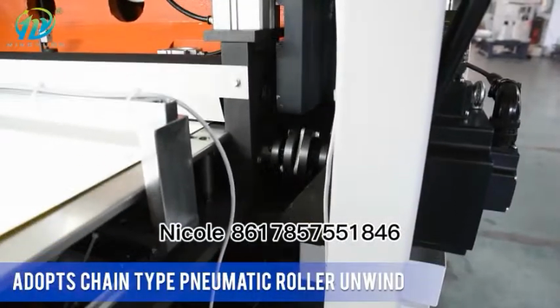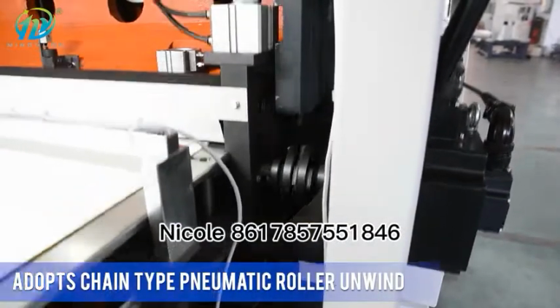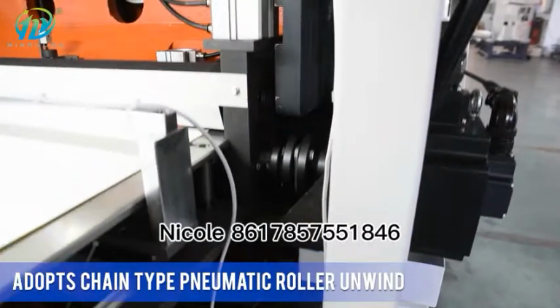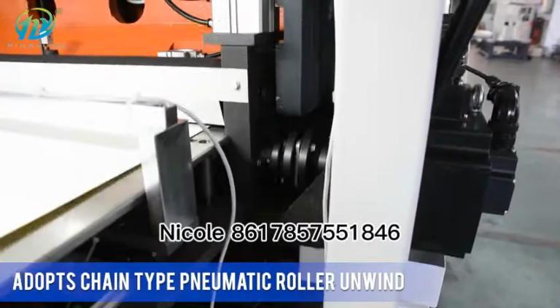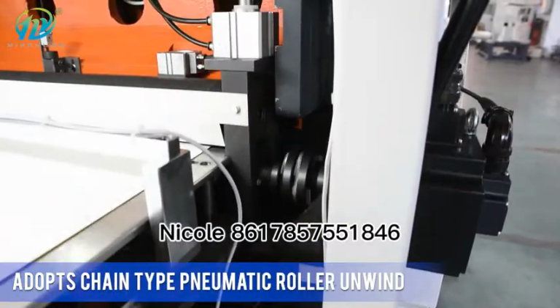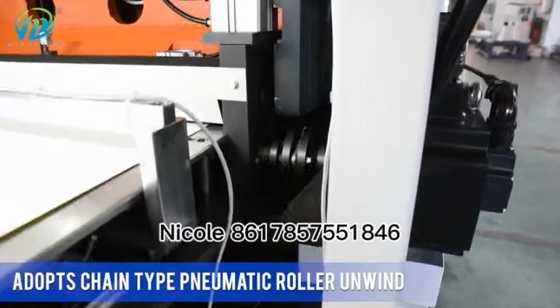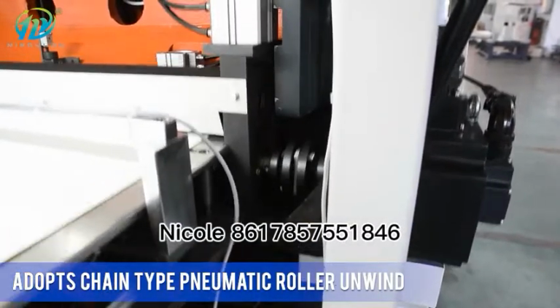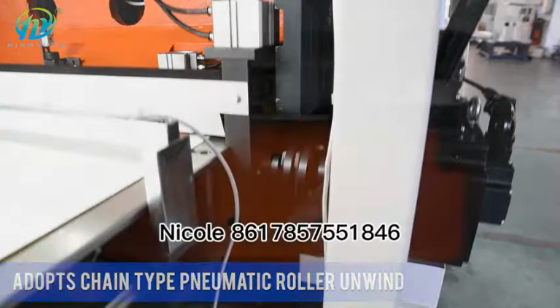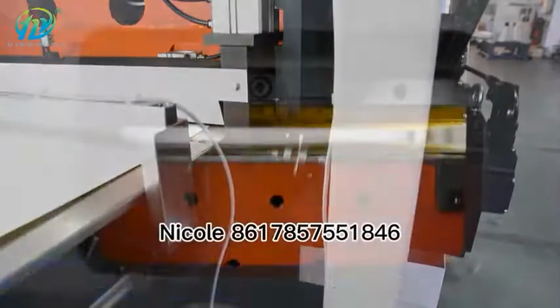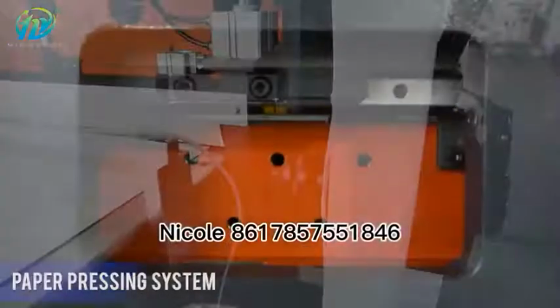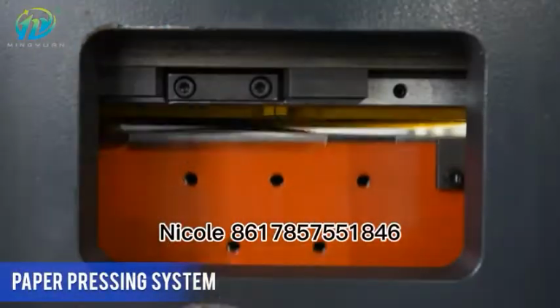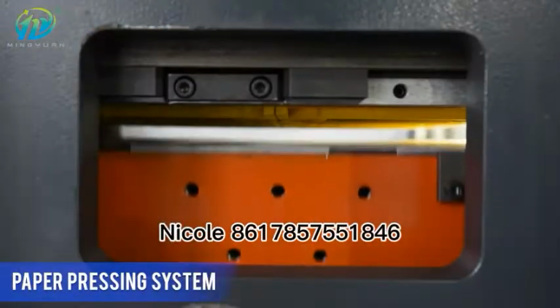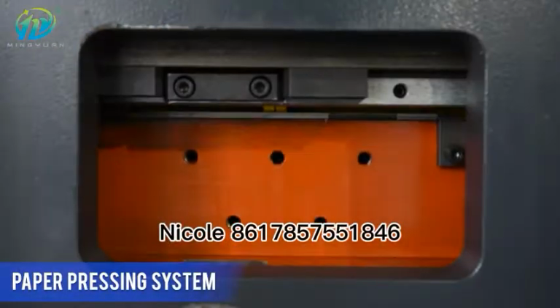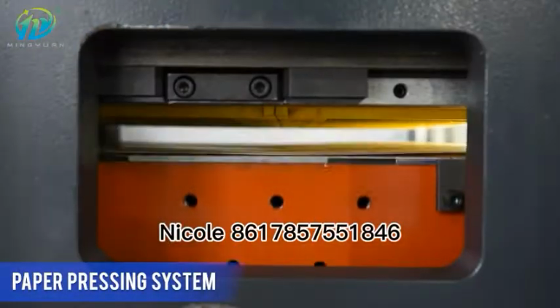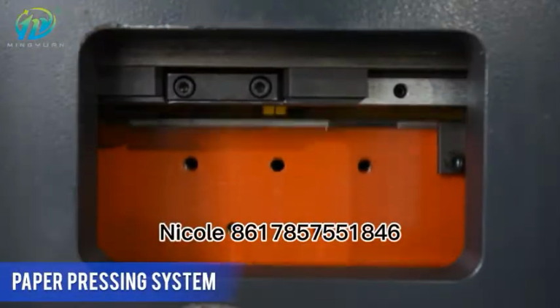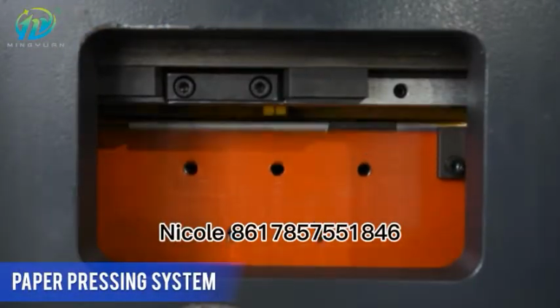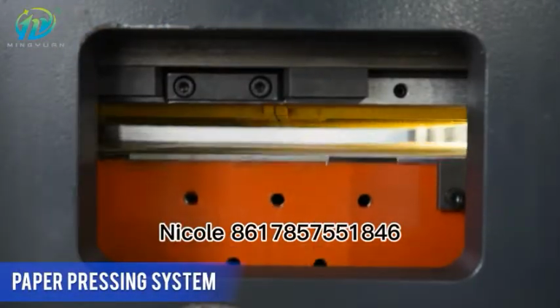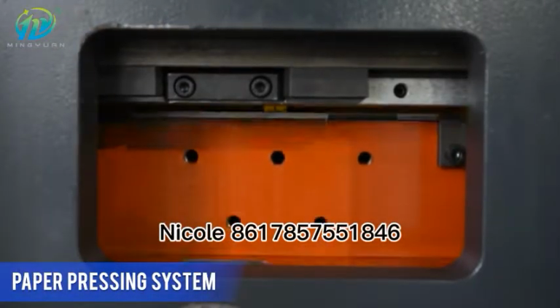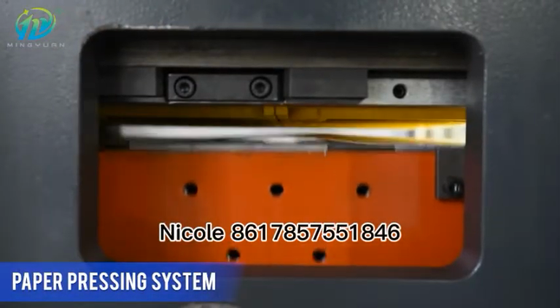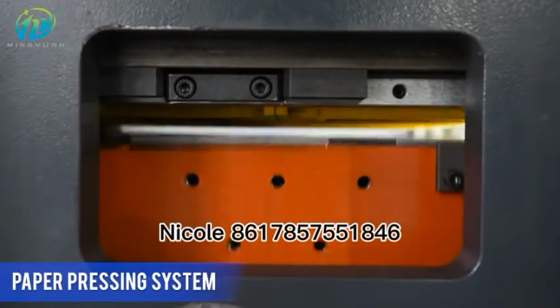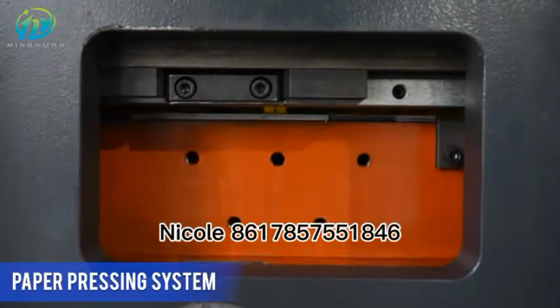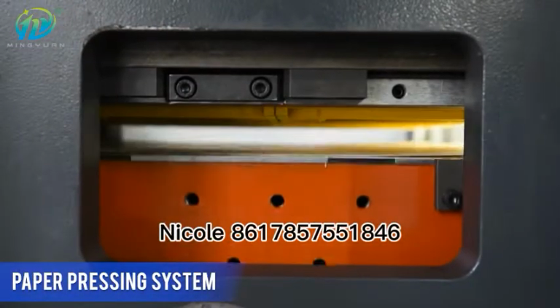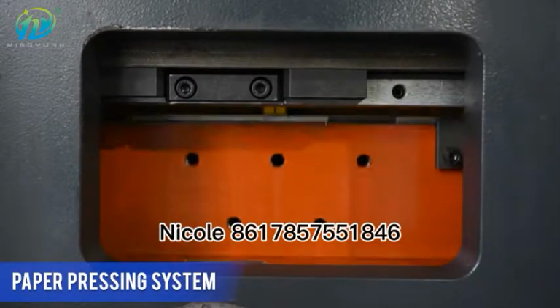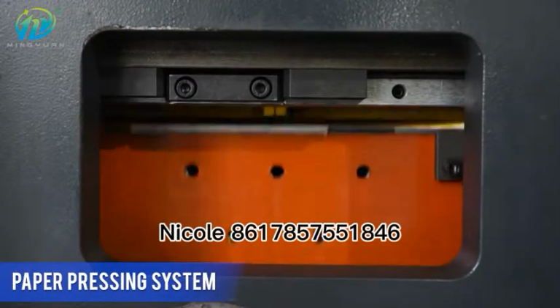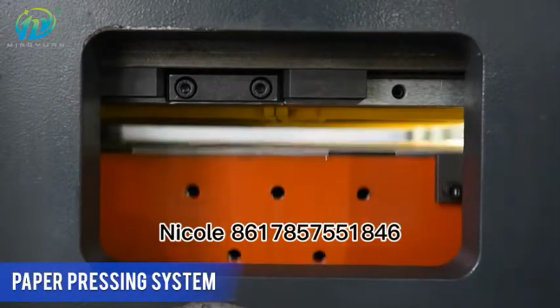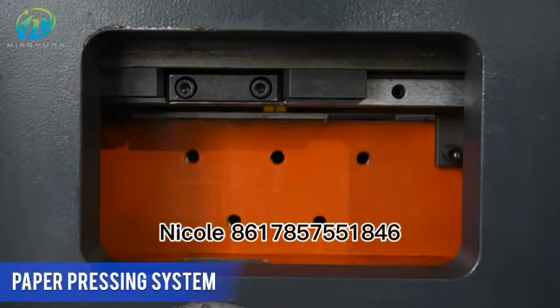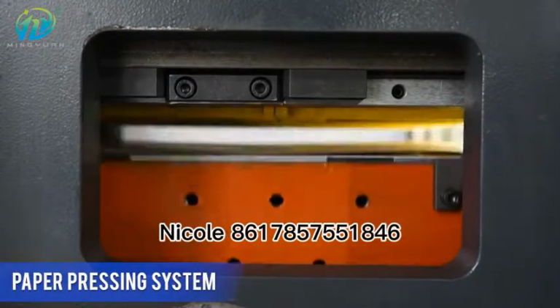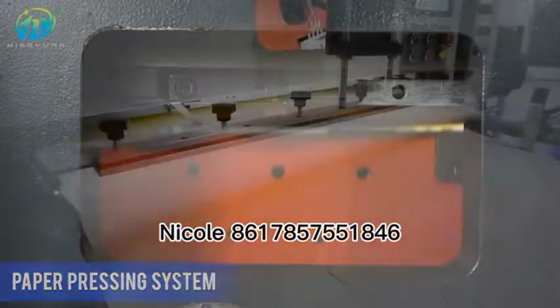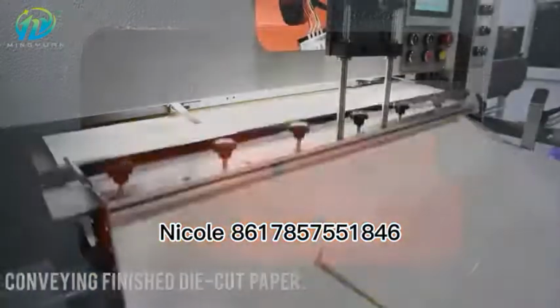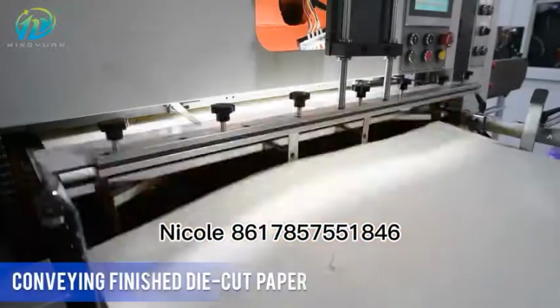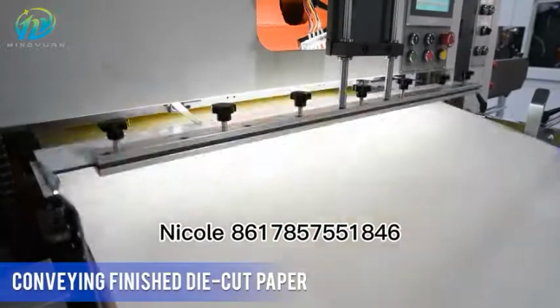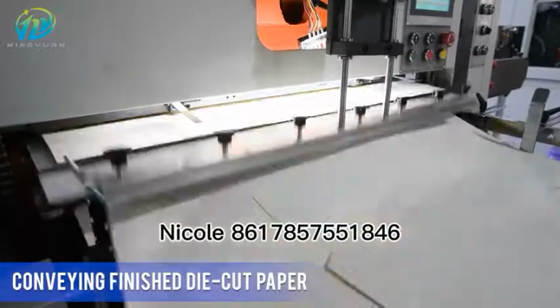Electromagnetic cloth, centralized oil lubrication, overload protection and distinctive gearing.